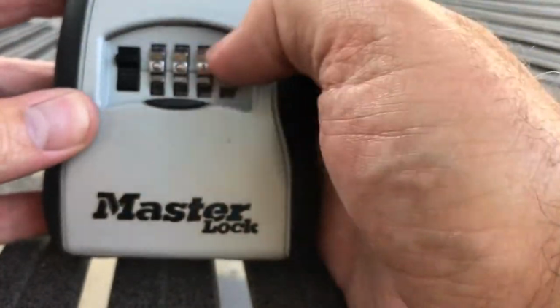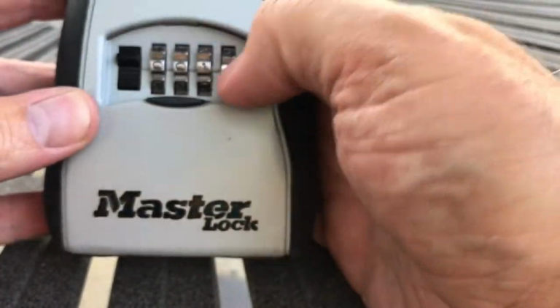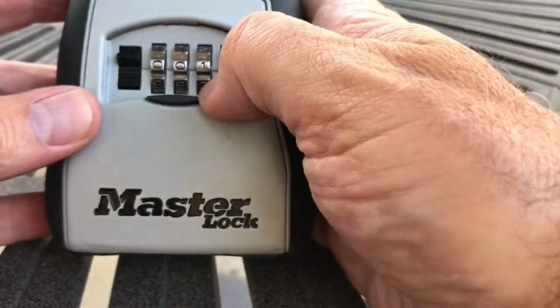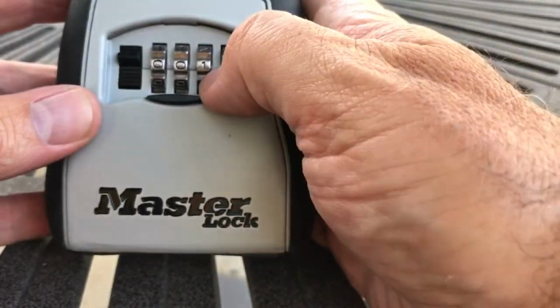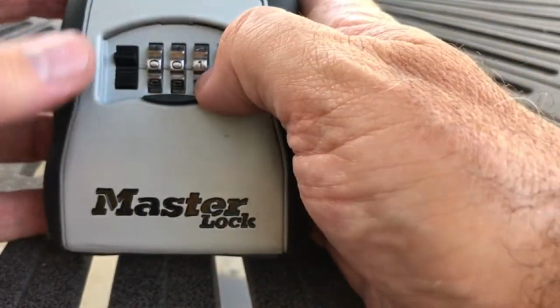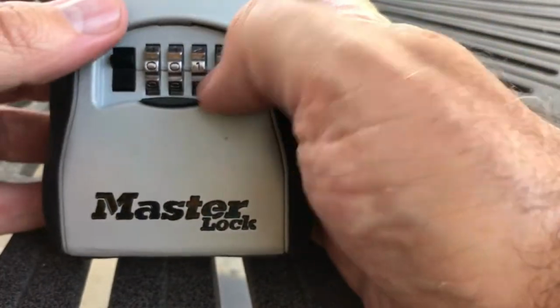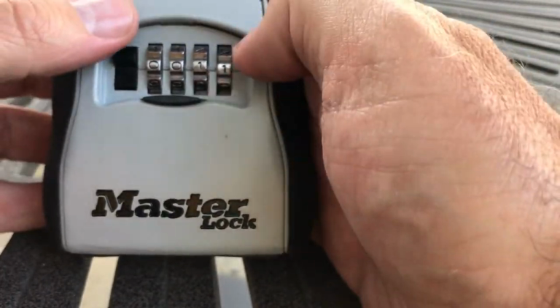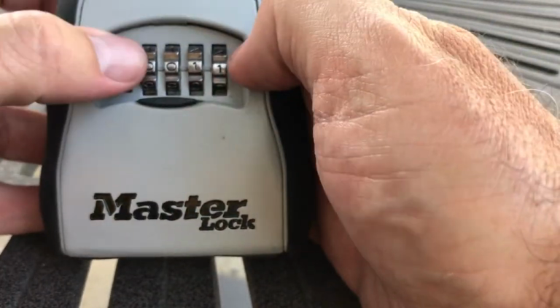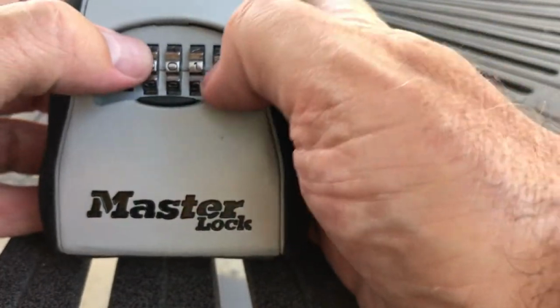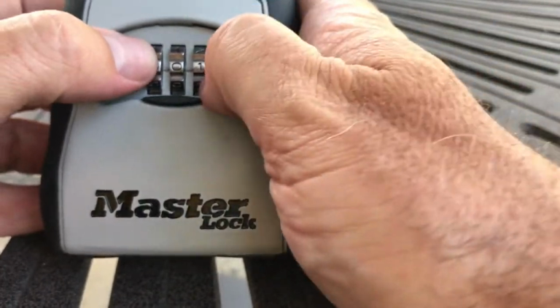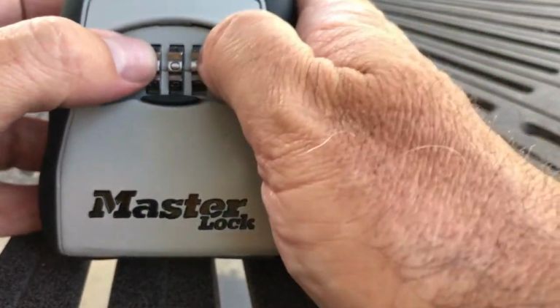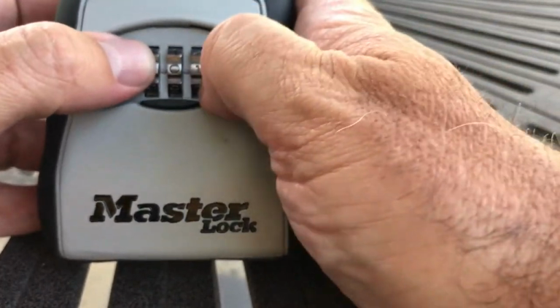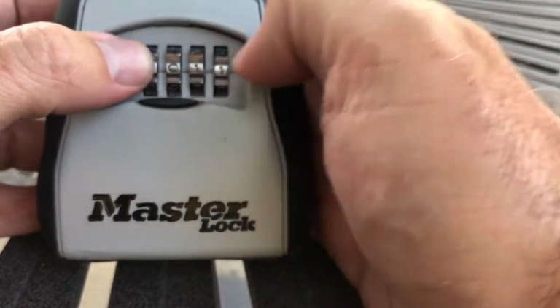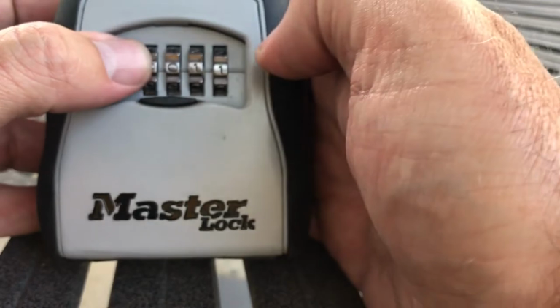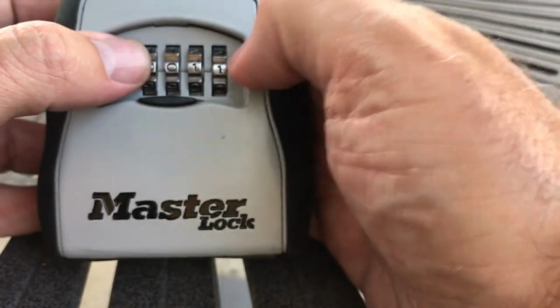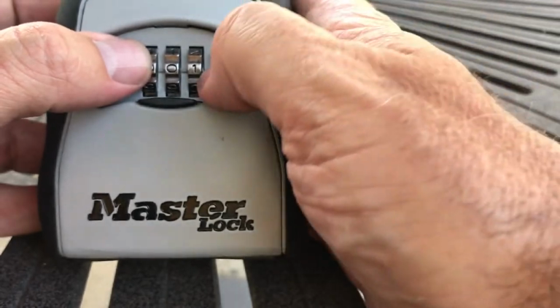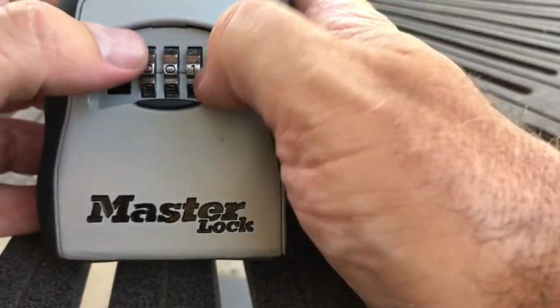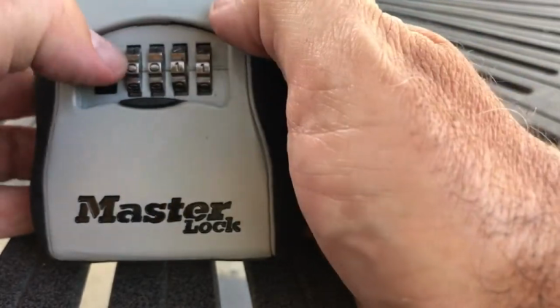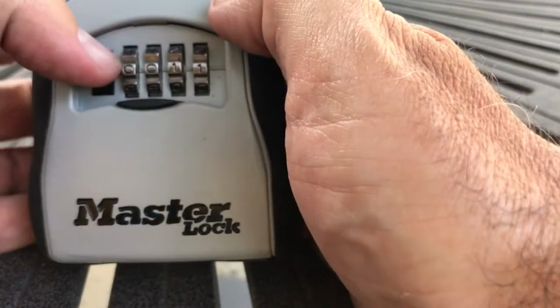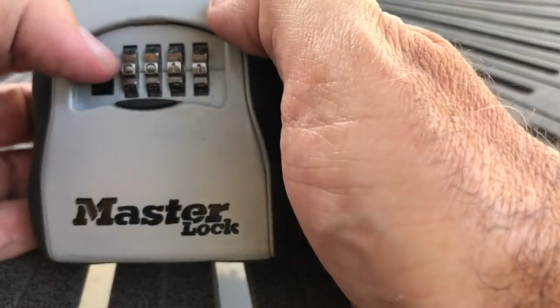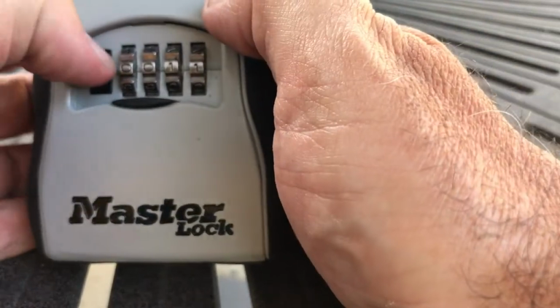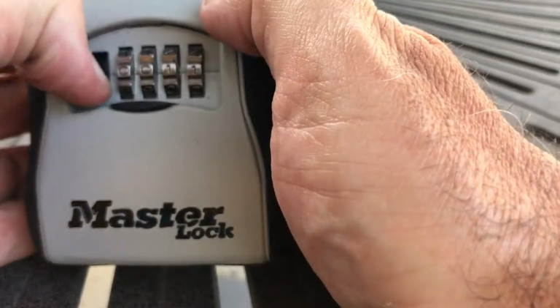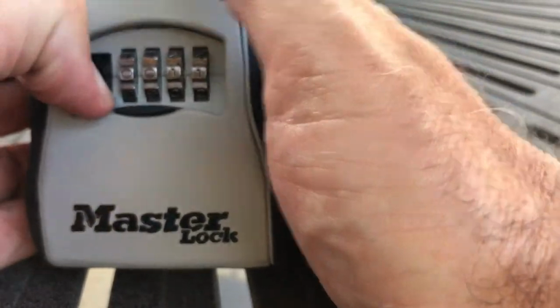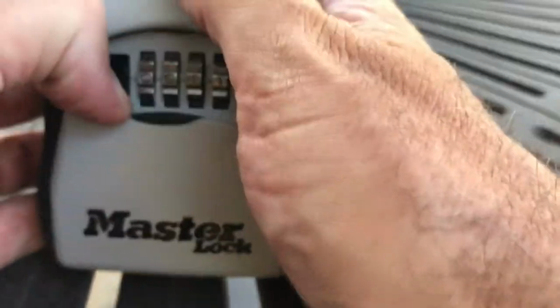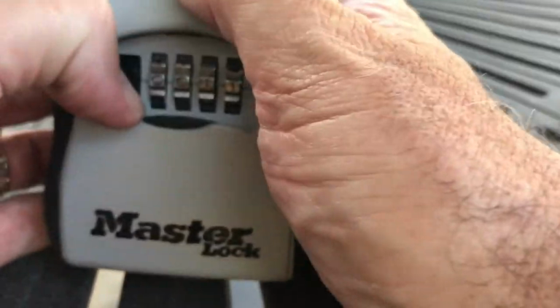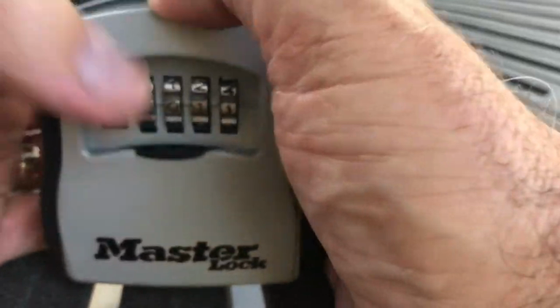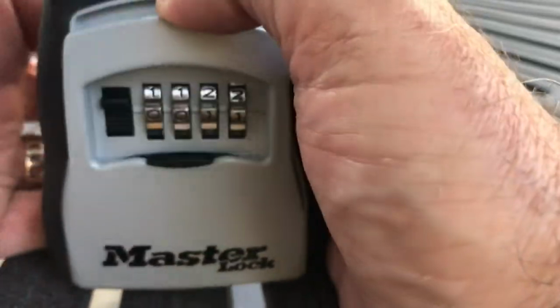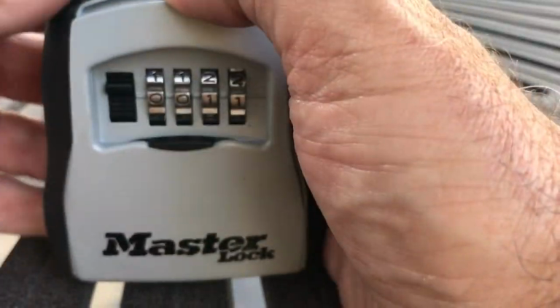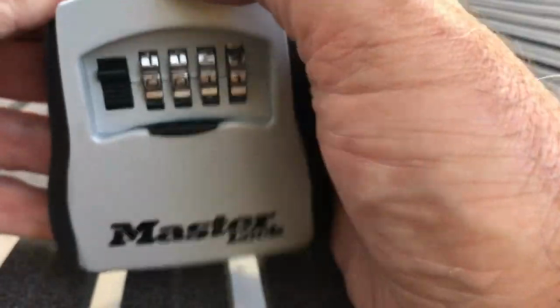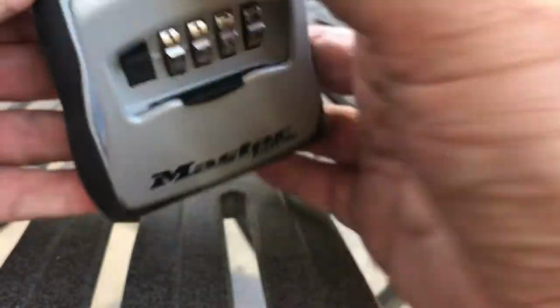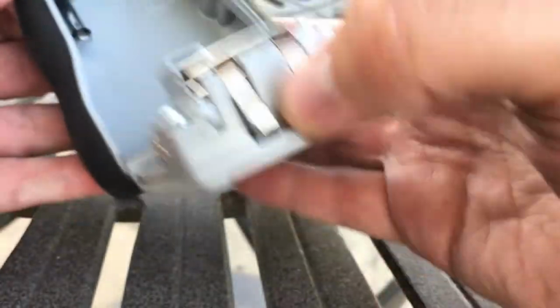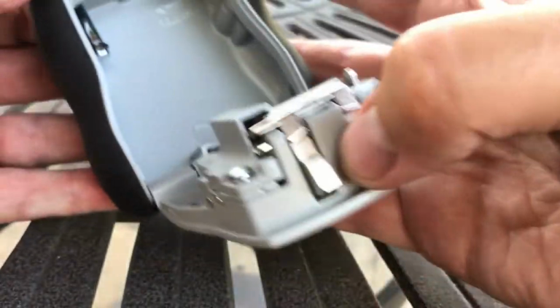Then you come on in, change the setting, come back to 1-1-1, and it's going to open up no problem.